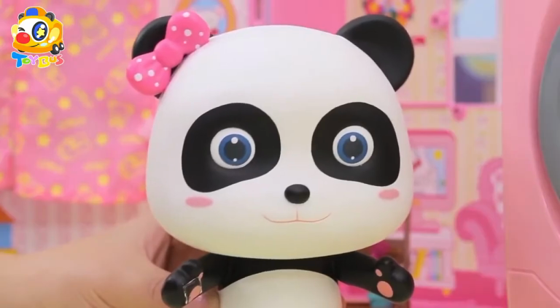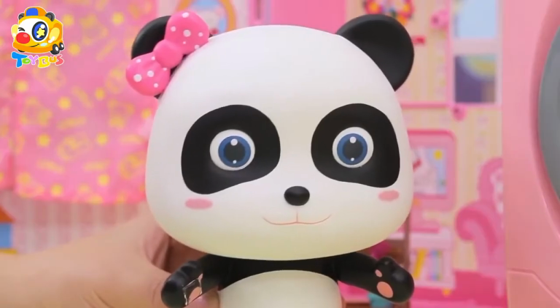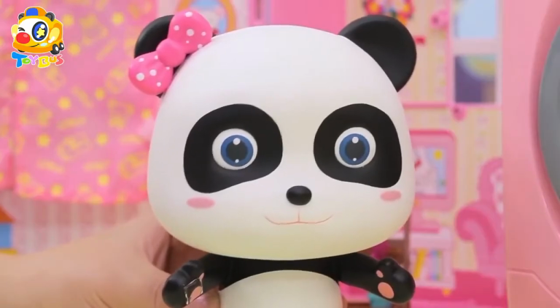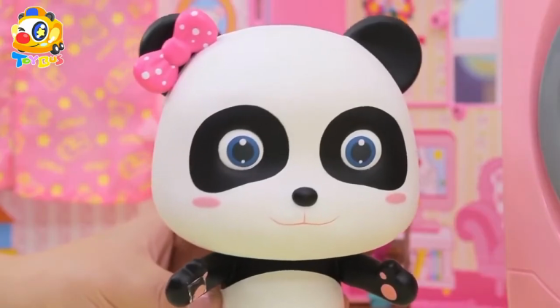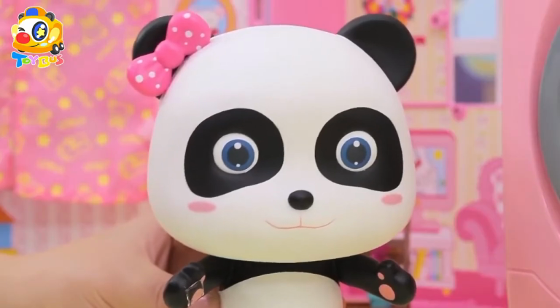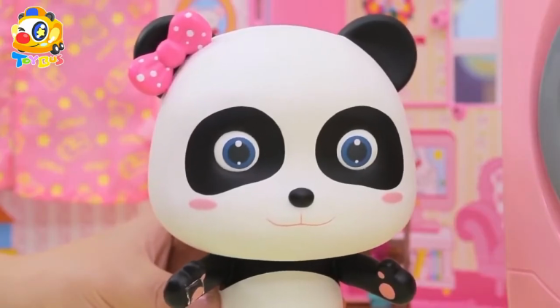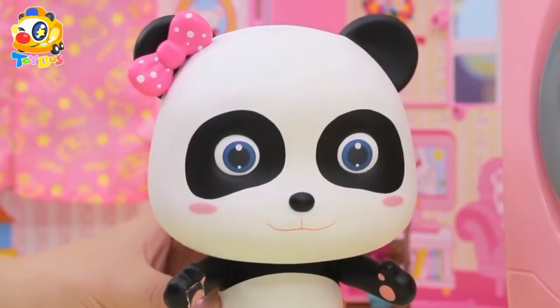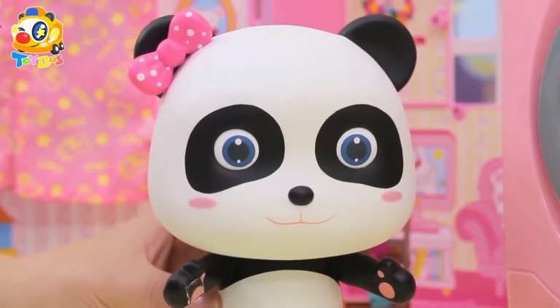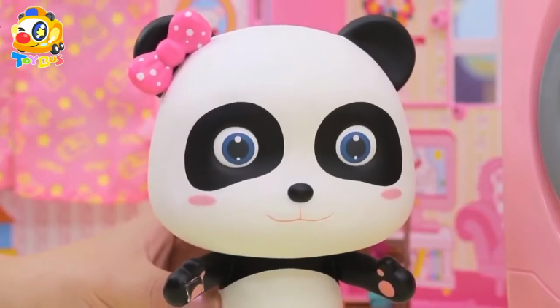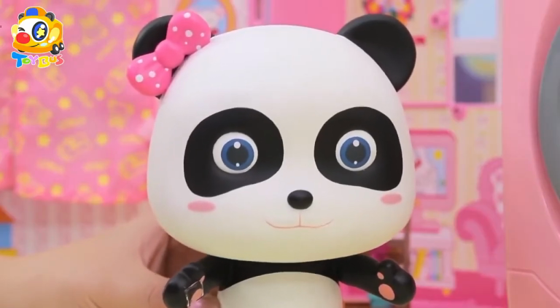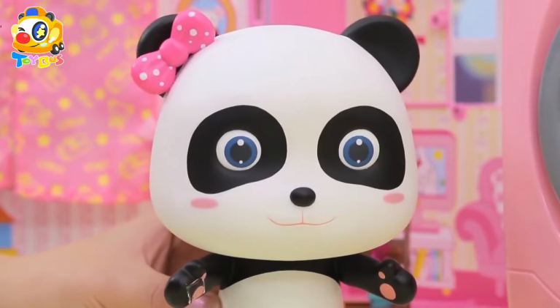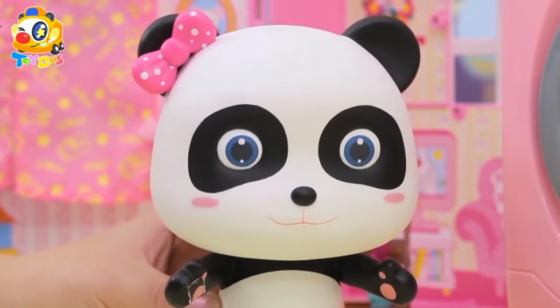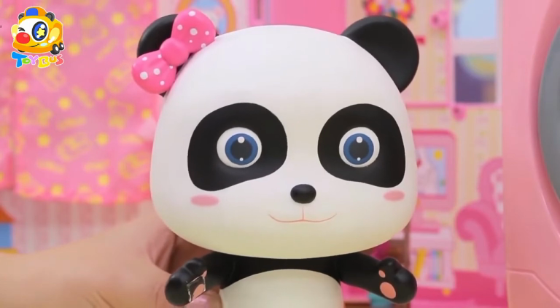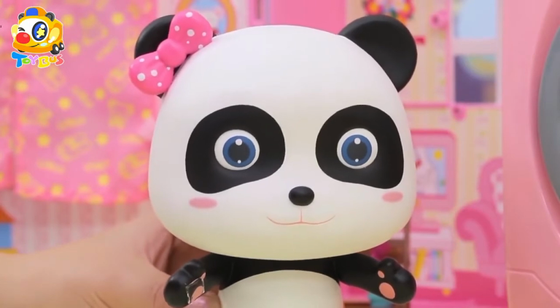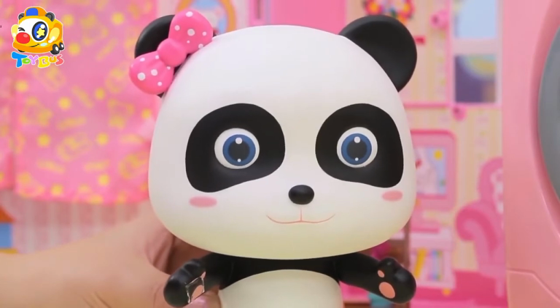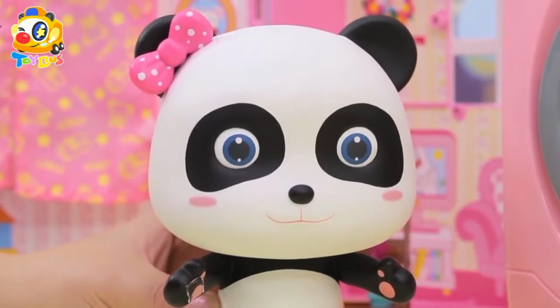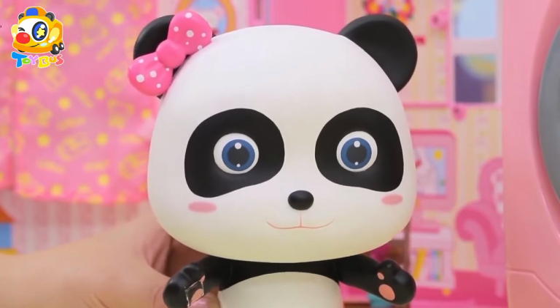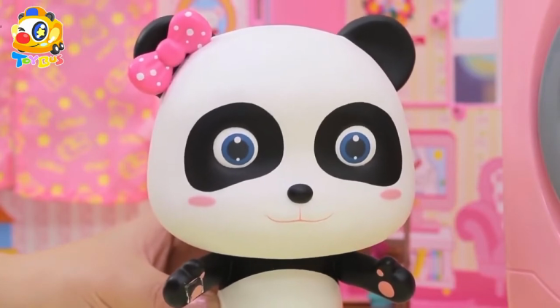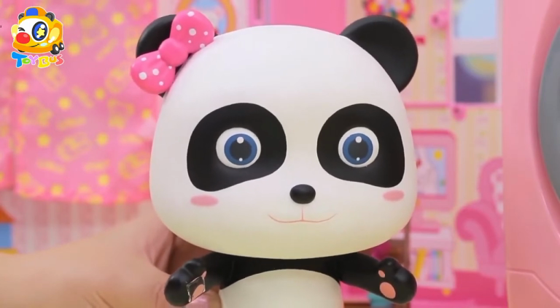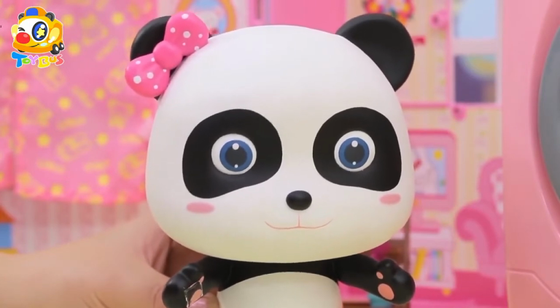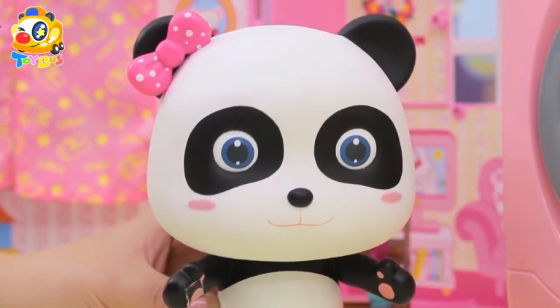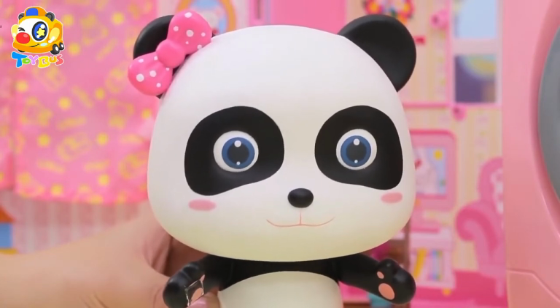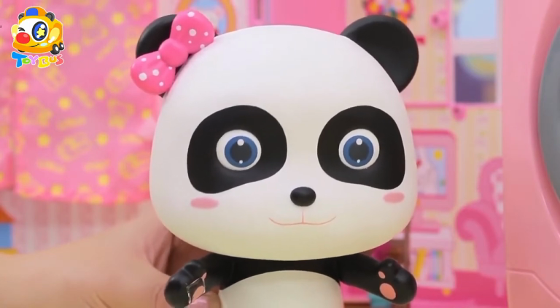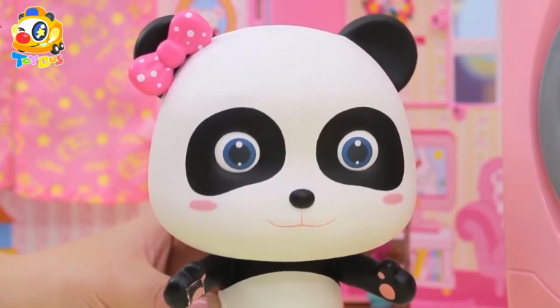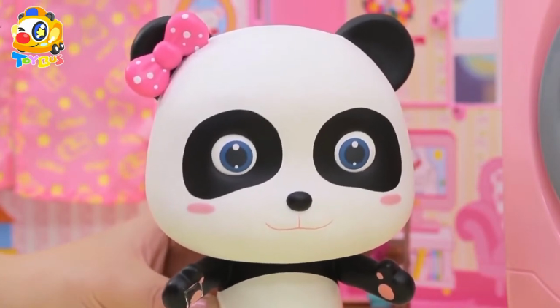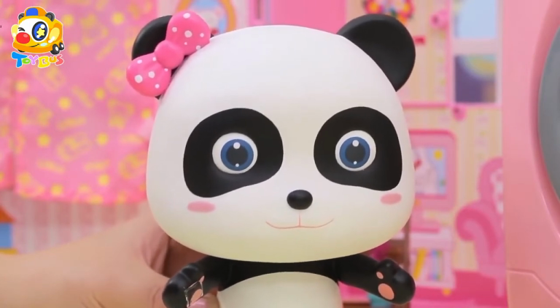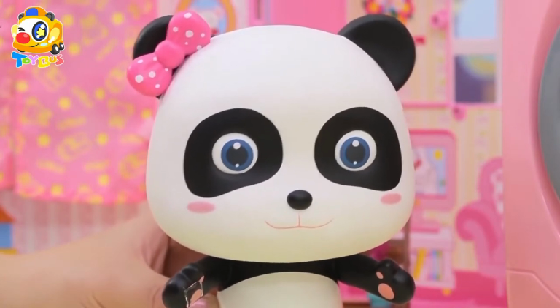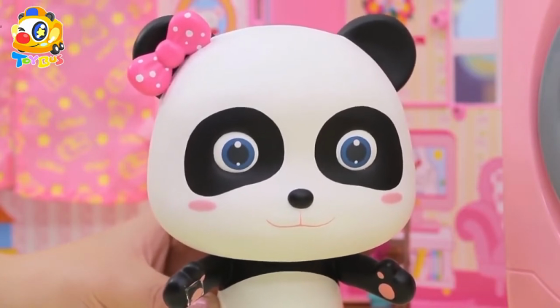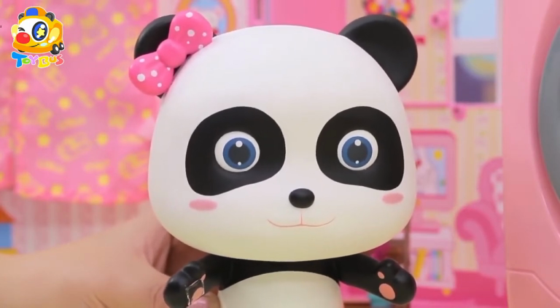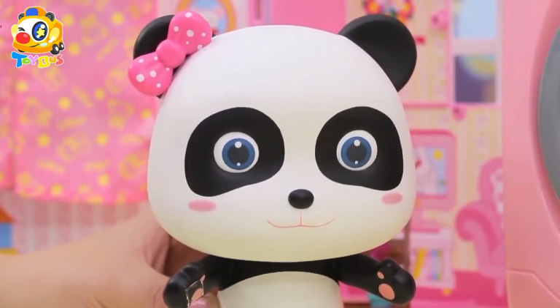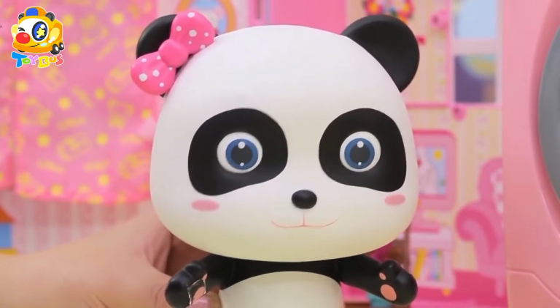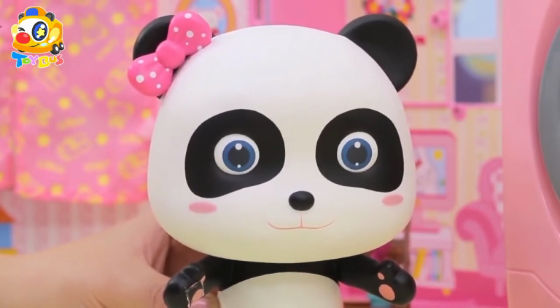Kelly, the dress is clean now, but still wet. Let's dry it in the sun.